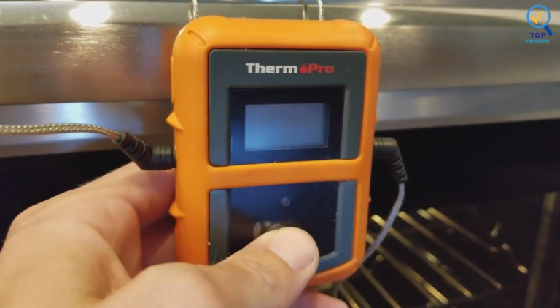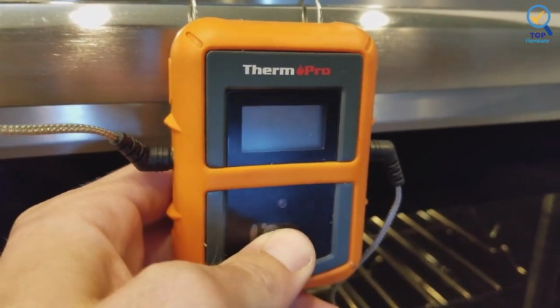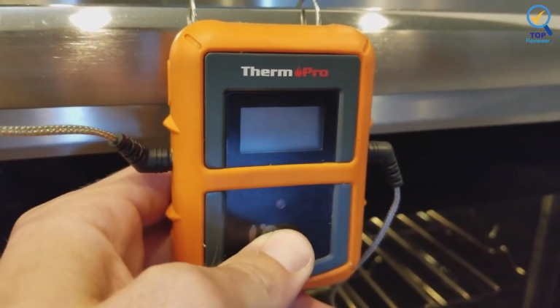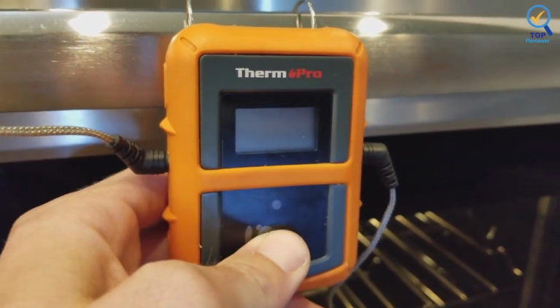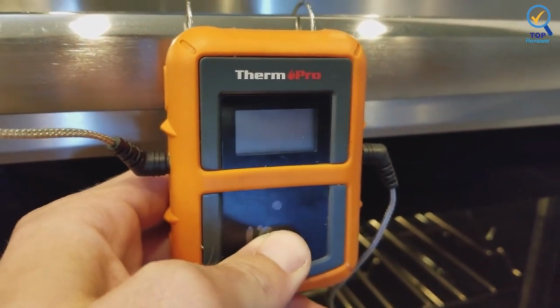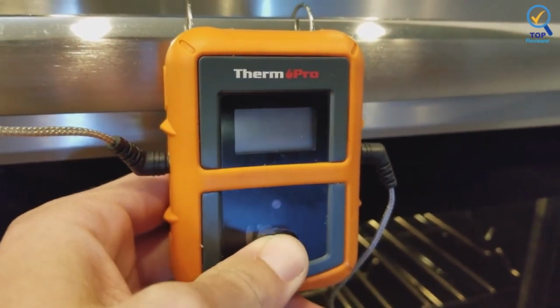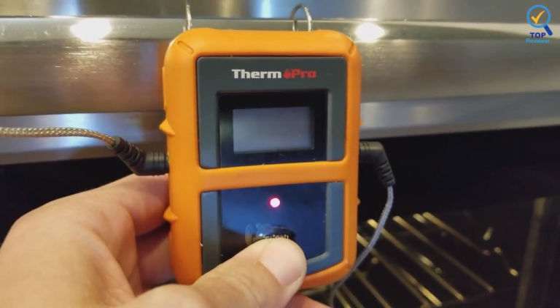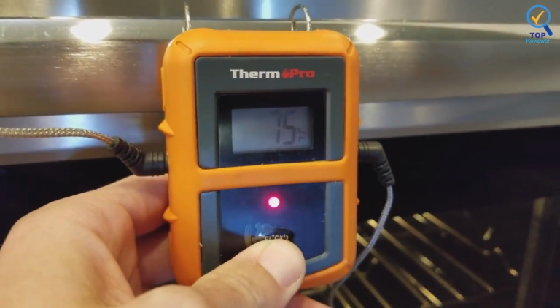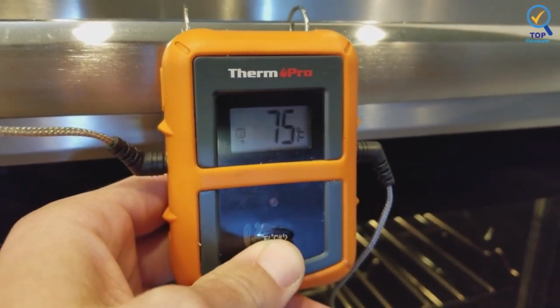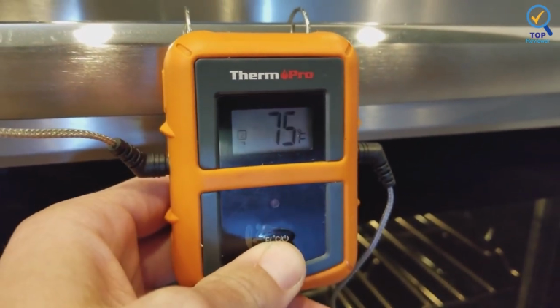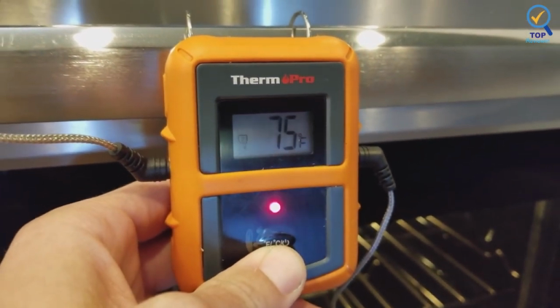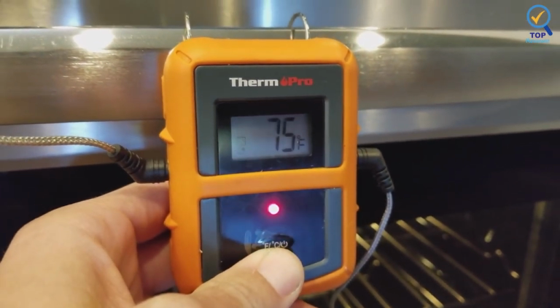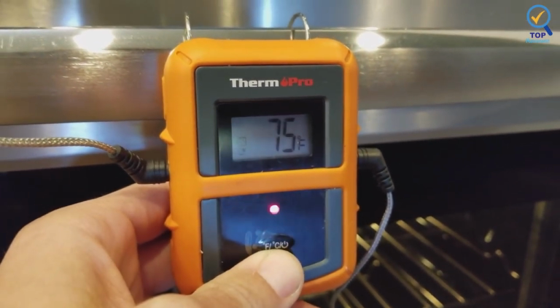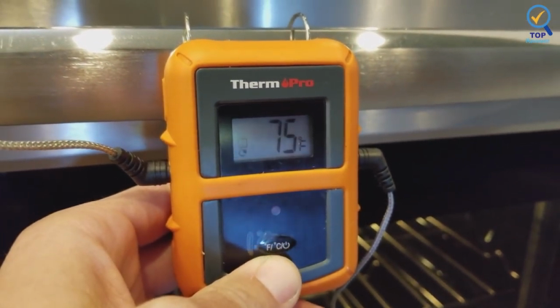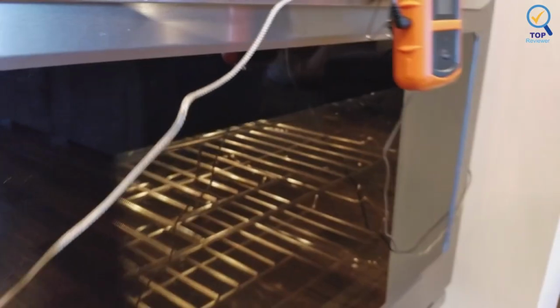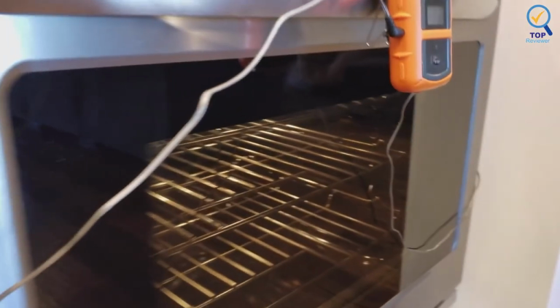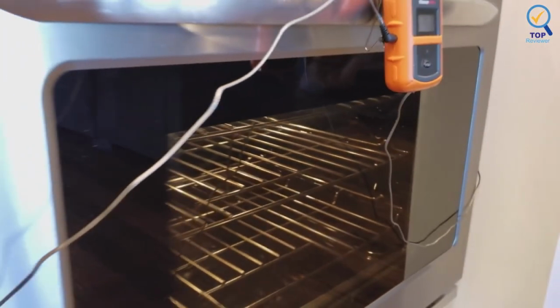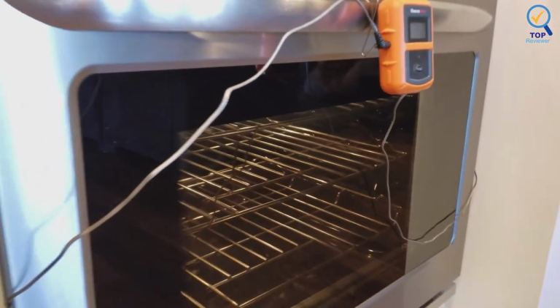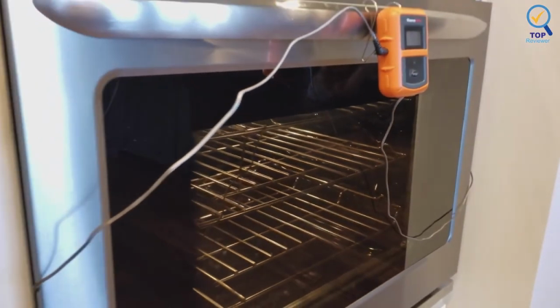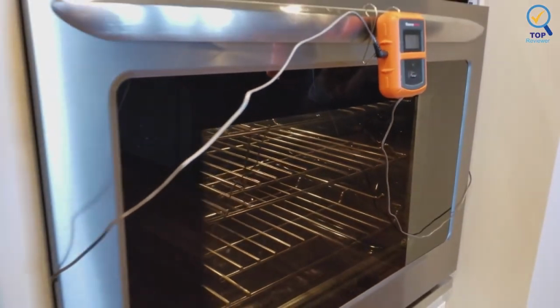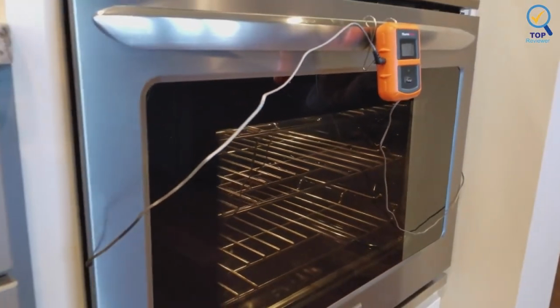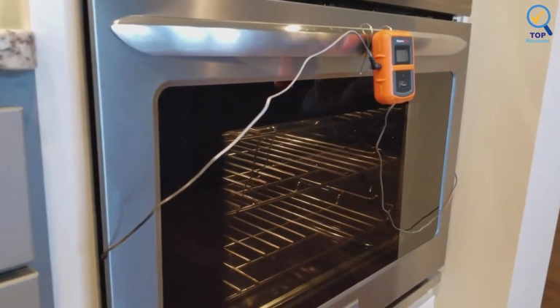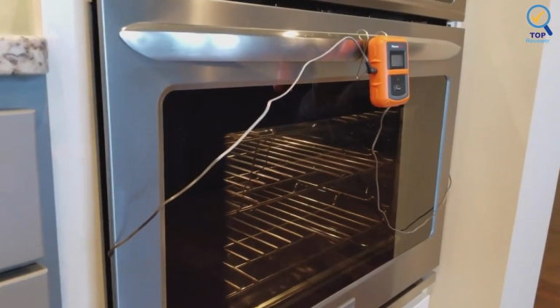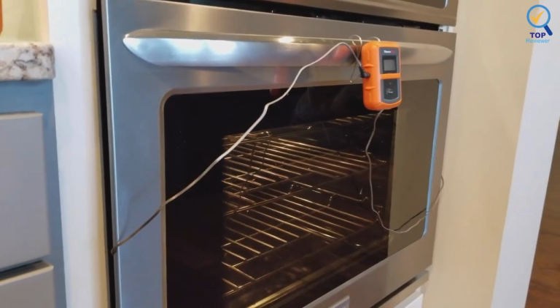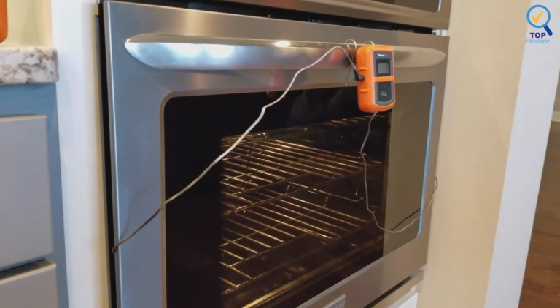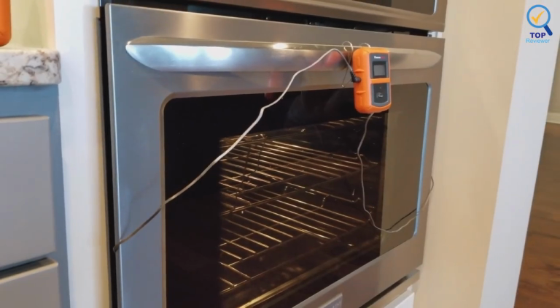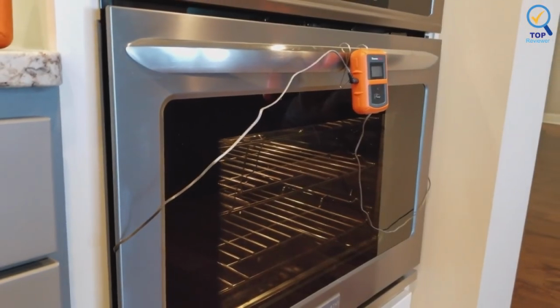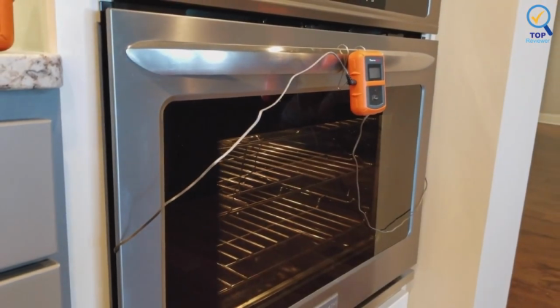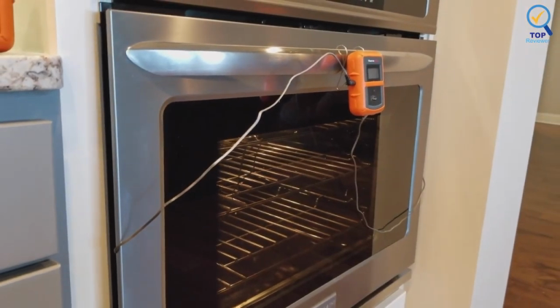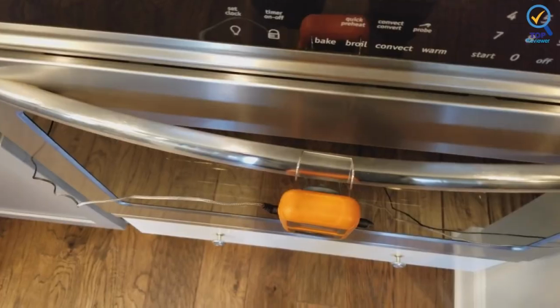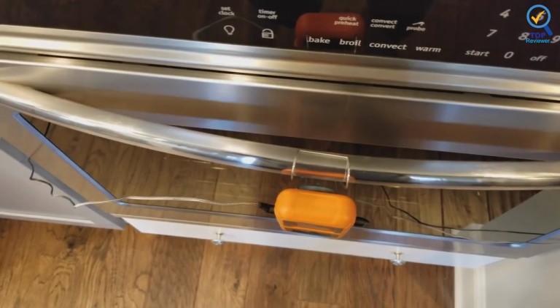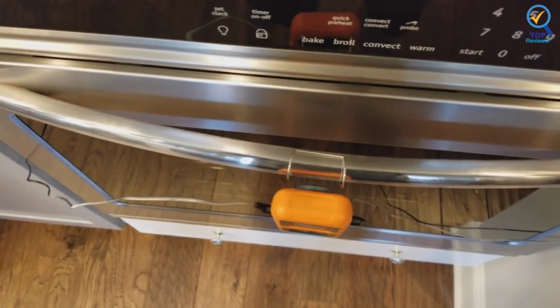Accurate to 1.8°F, probe wires can withstand up to 716°F.